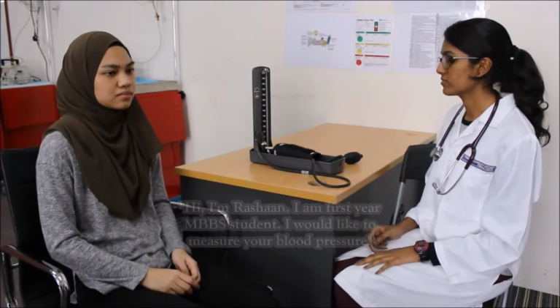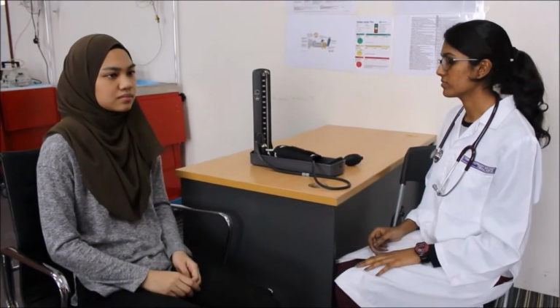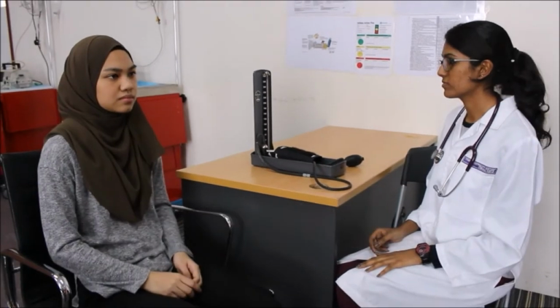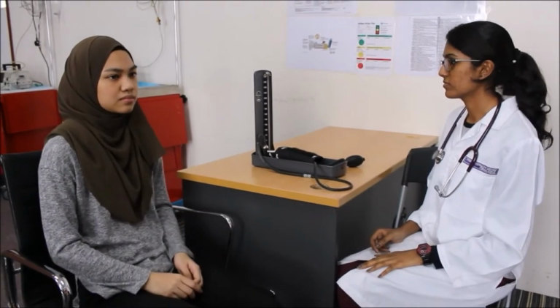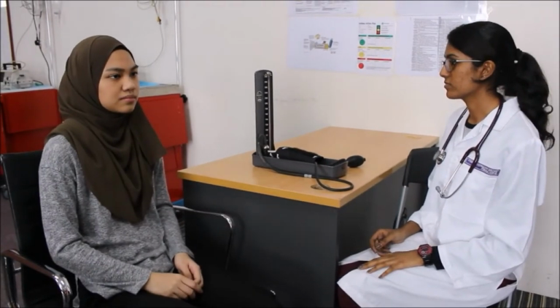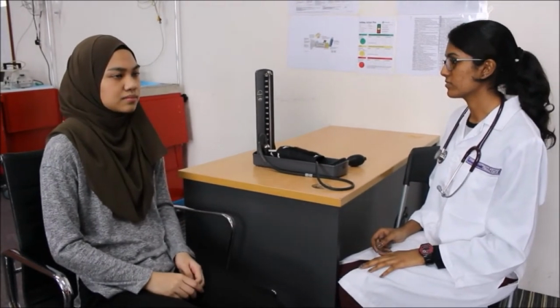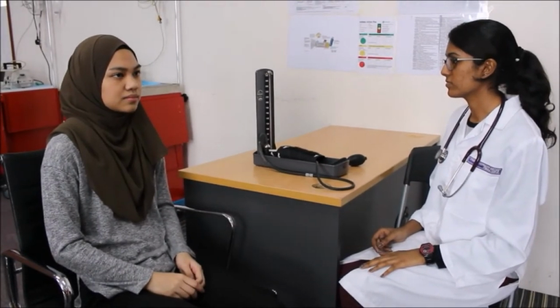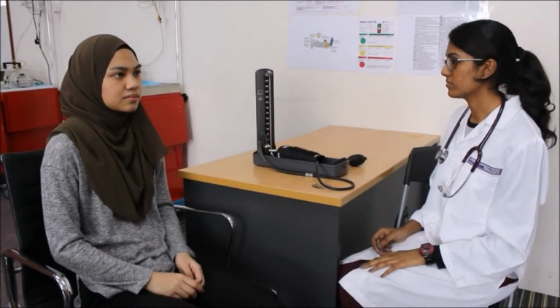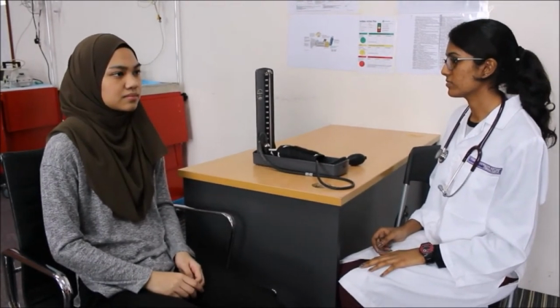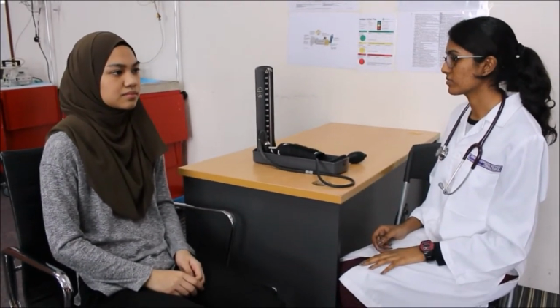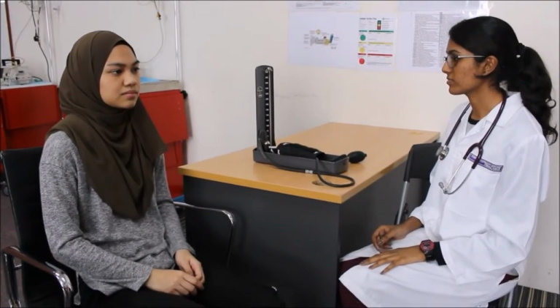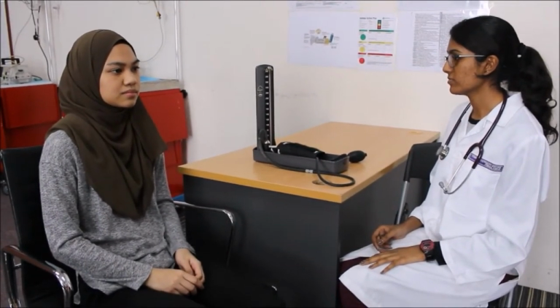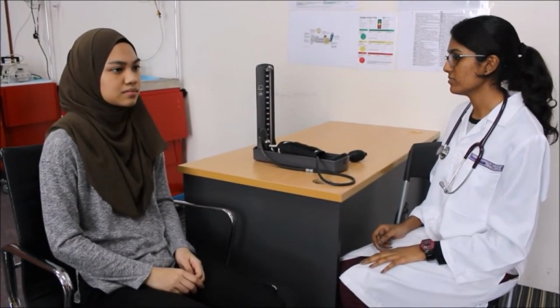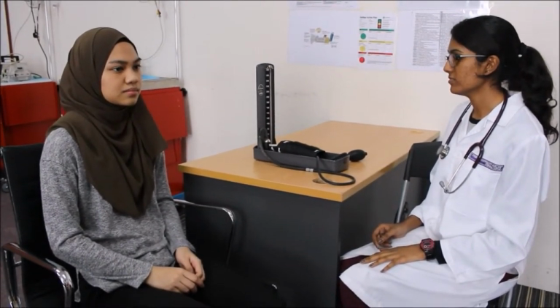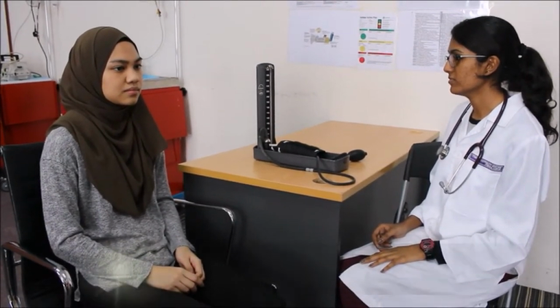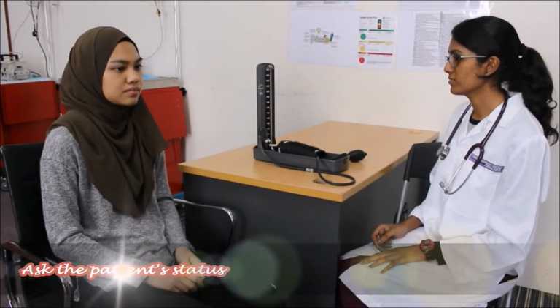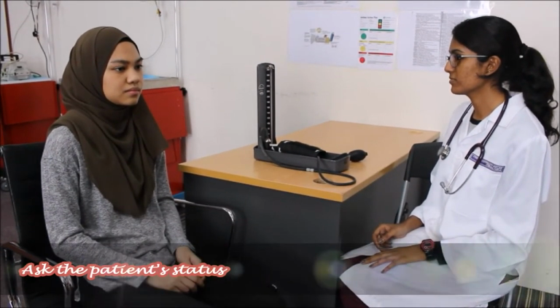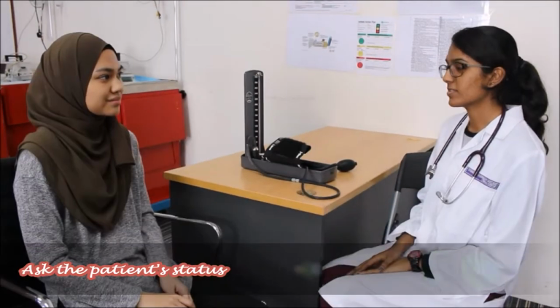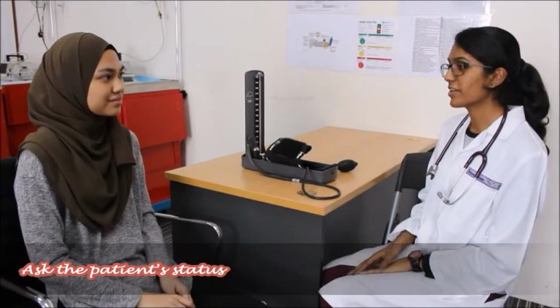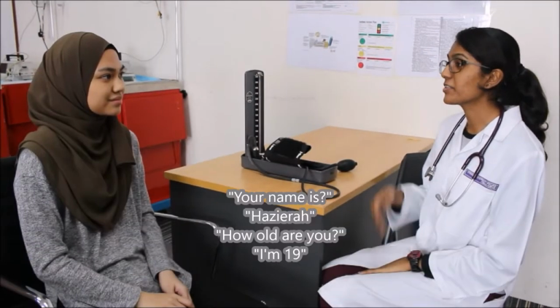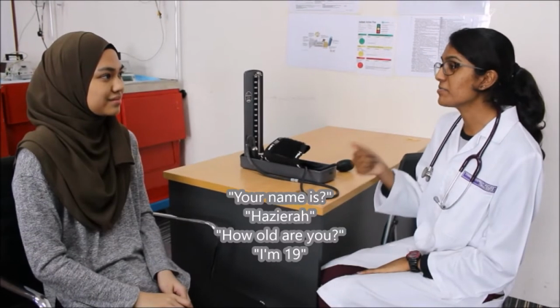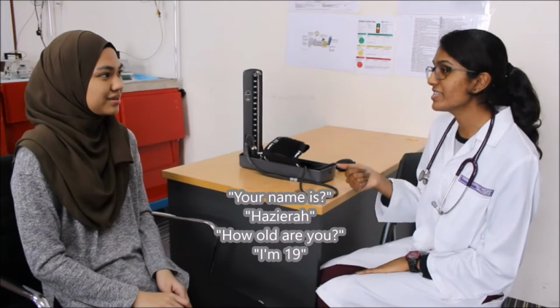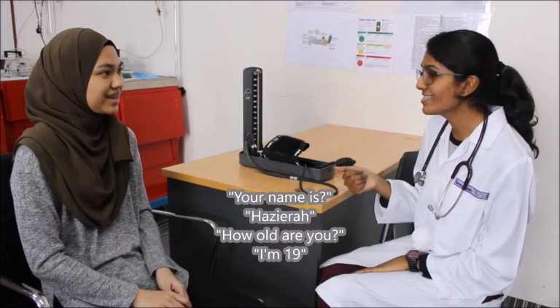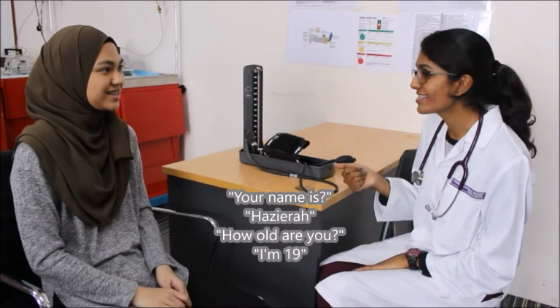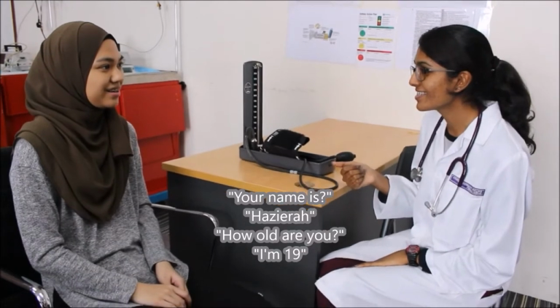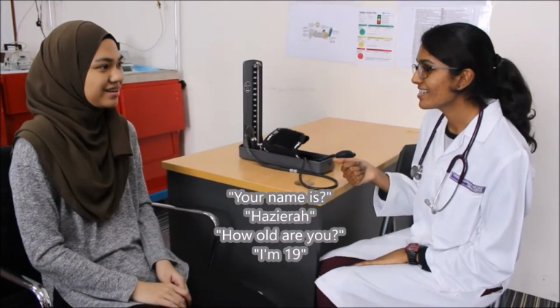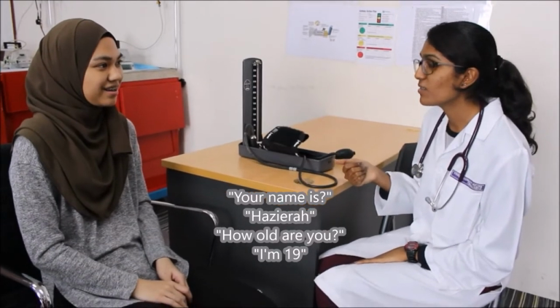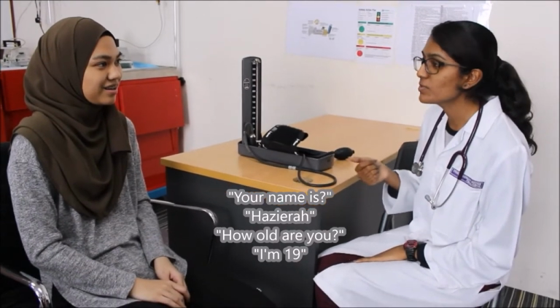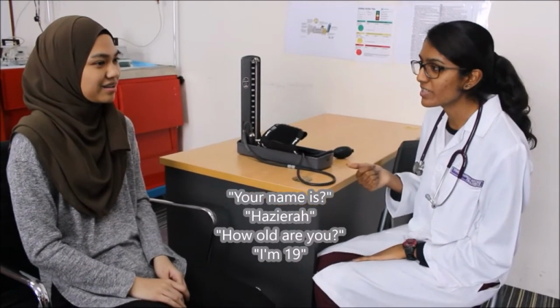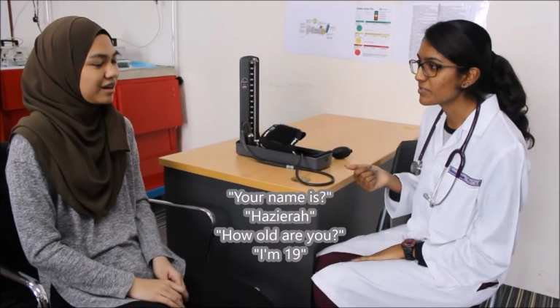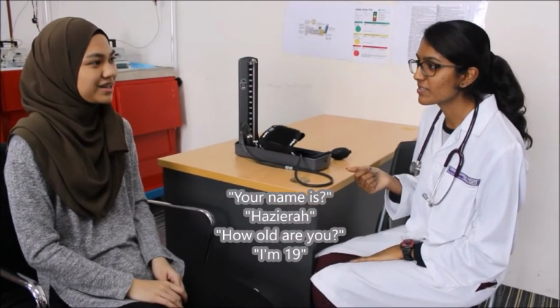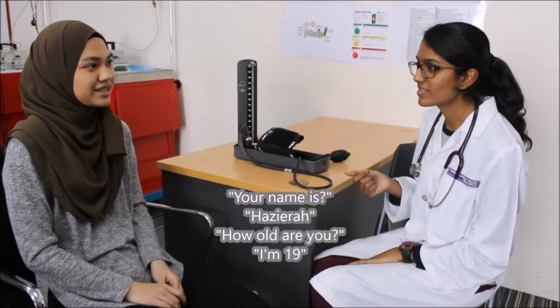Next, she needs to confirm the patient's details. How old are you? I'm 19.